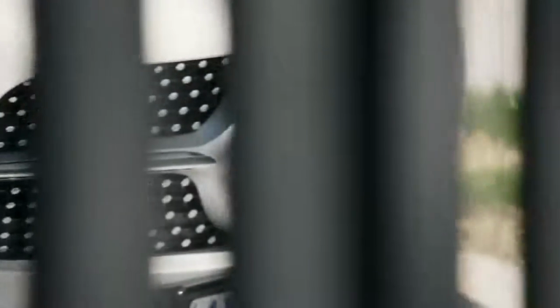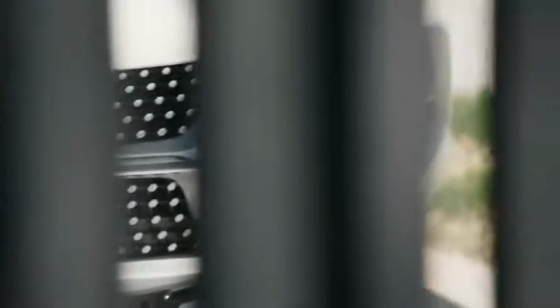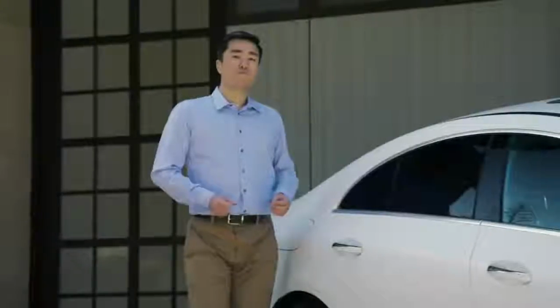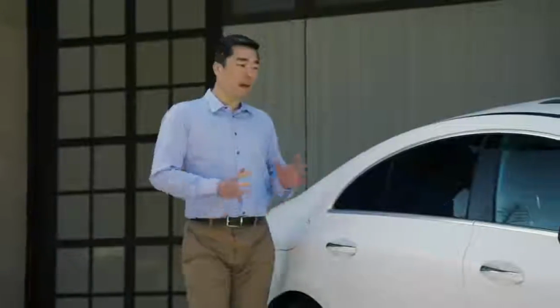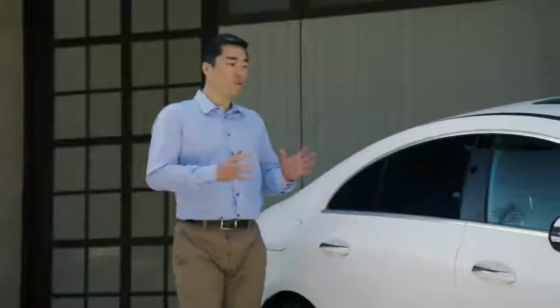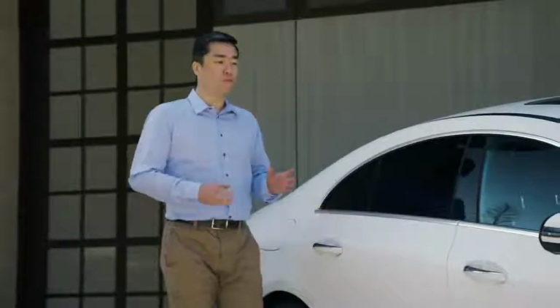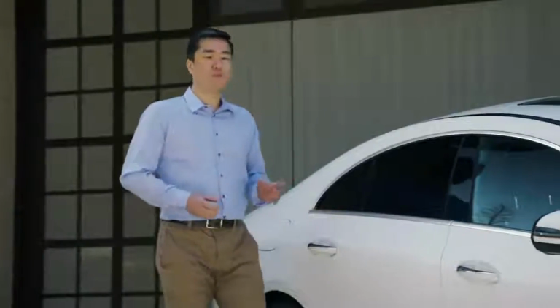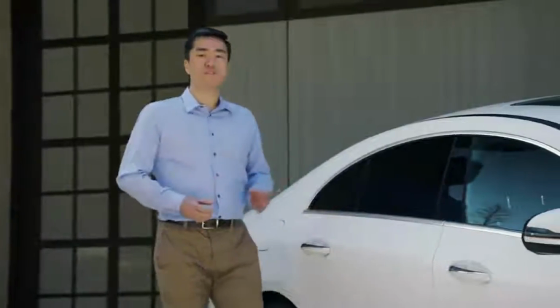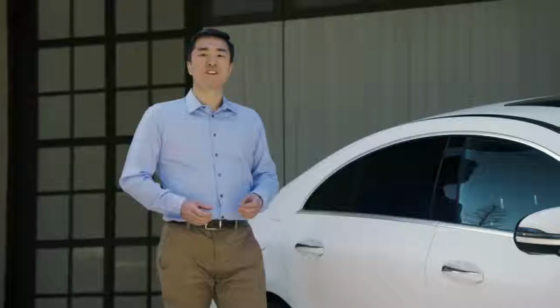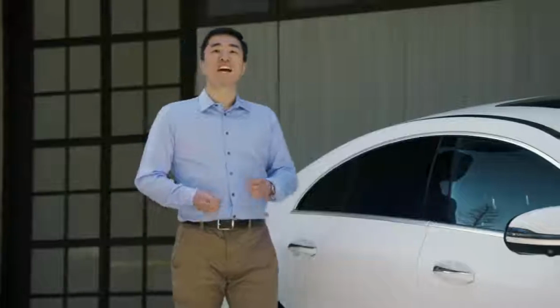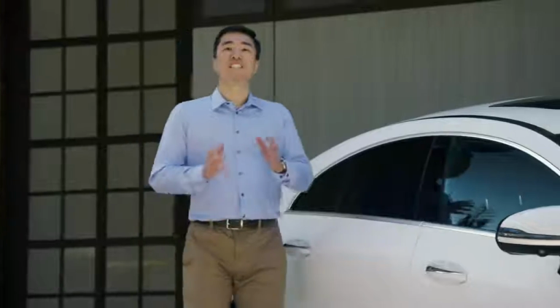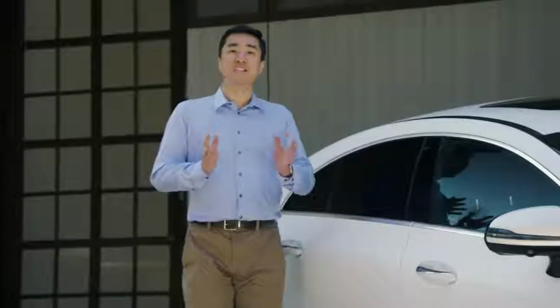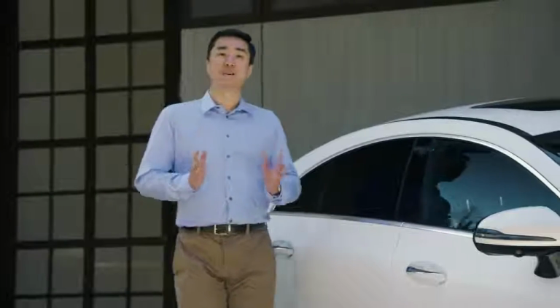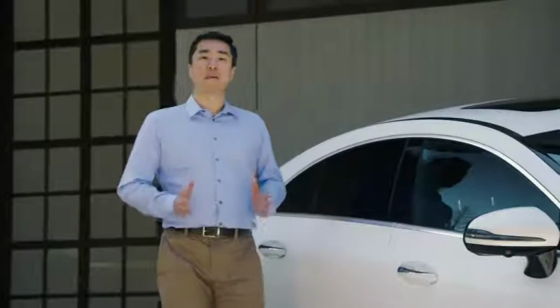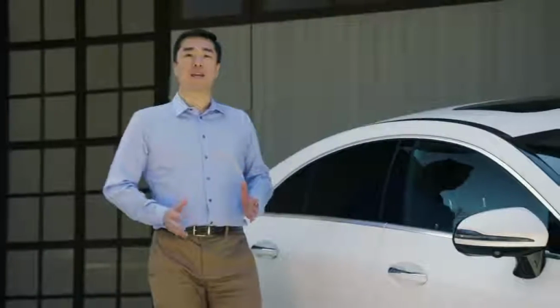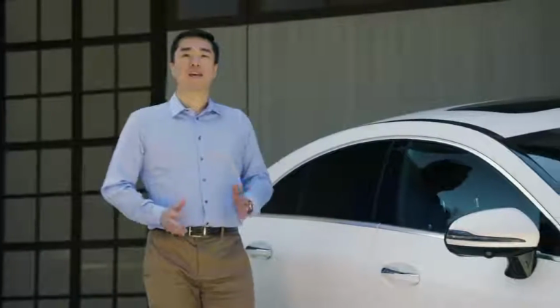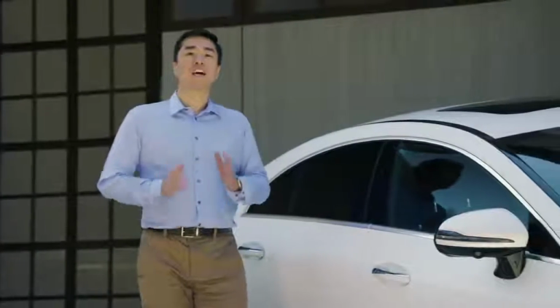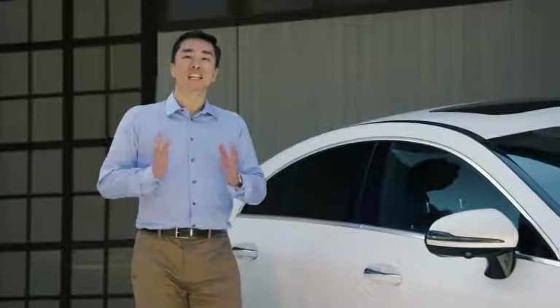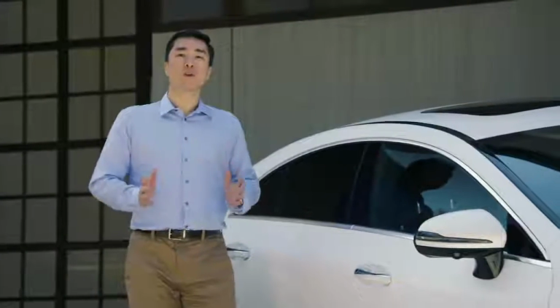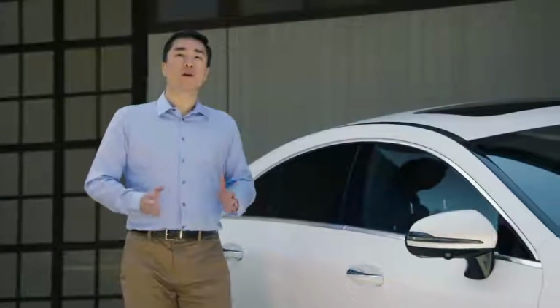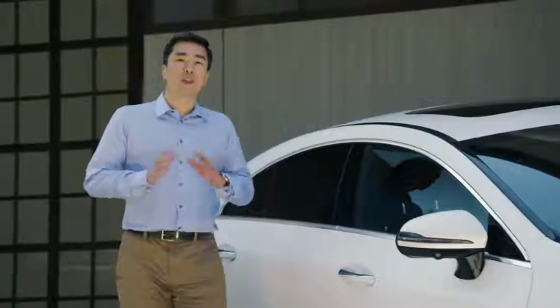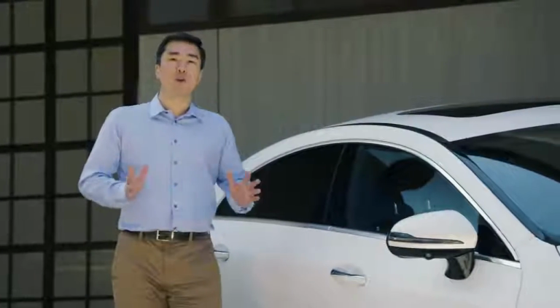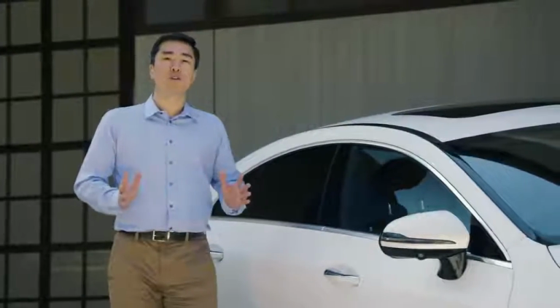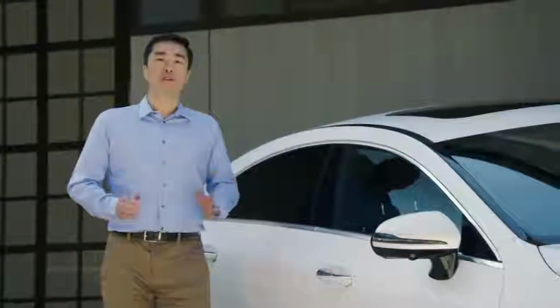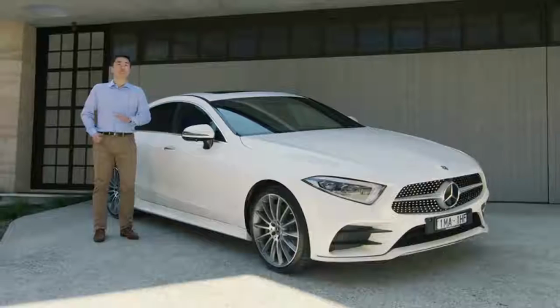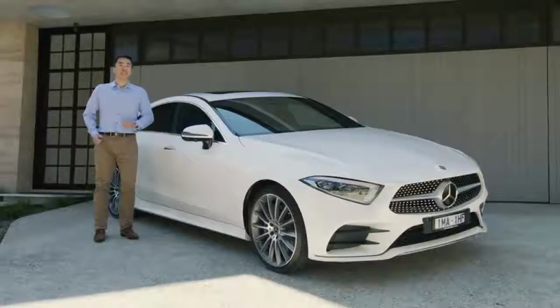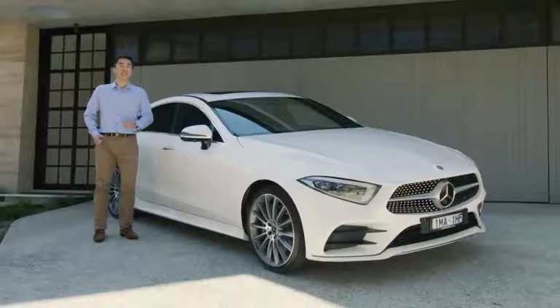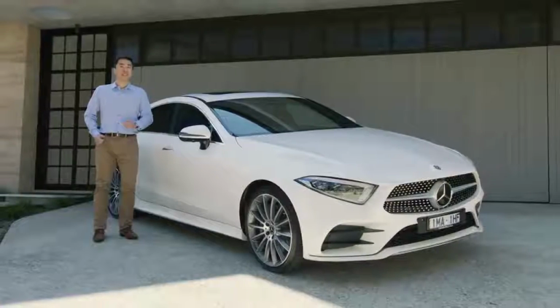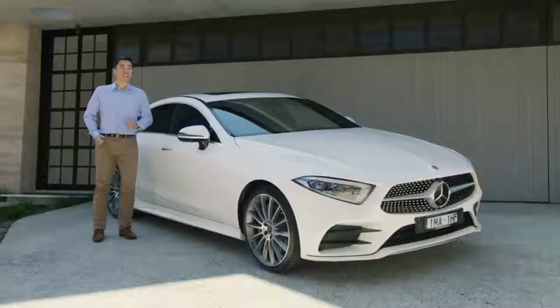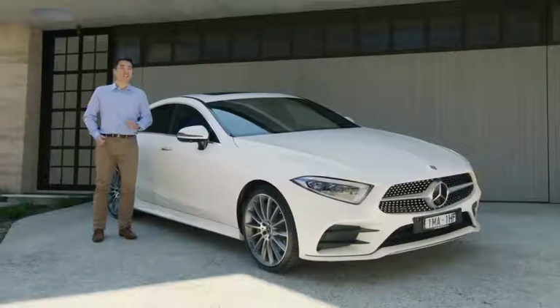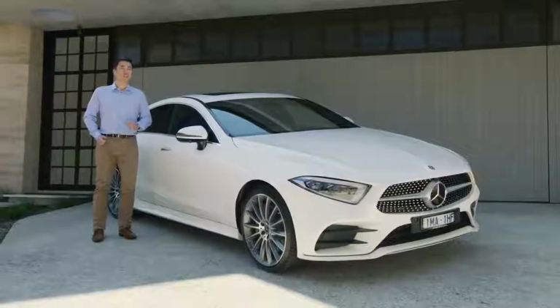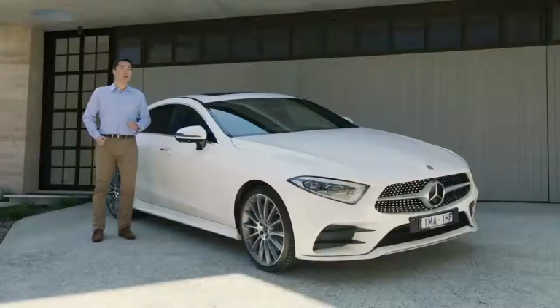Stylish. Powerful. Attention-grabbing. Let's talk about the all-new Mercedes-Benz CLS Coupe.